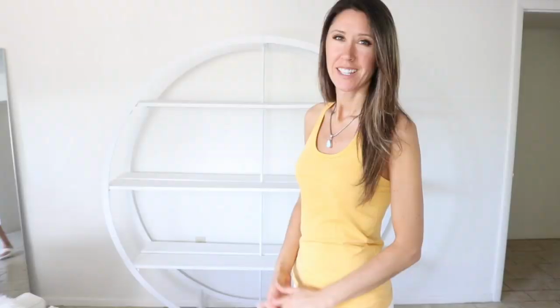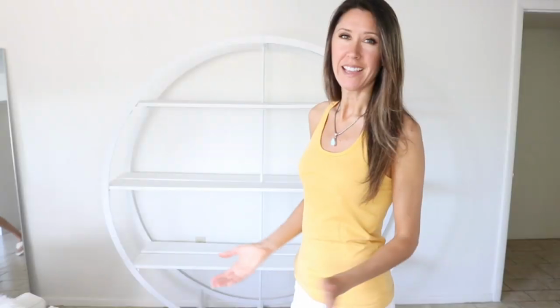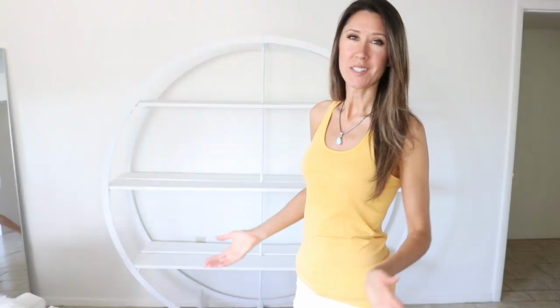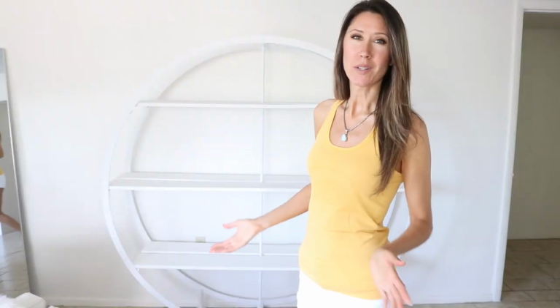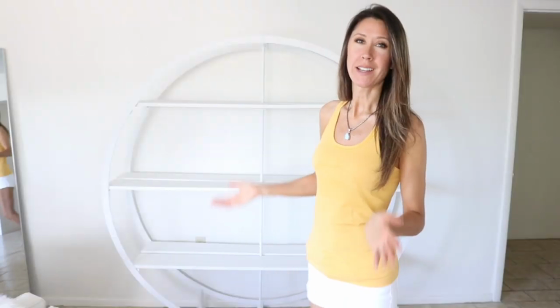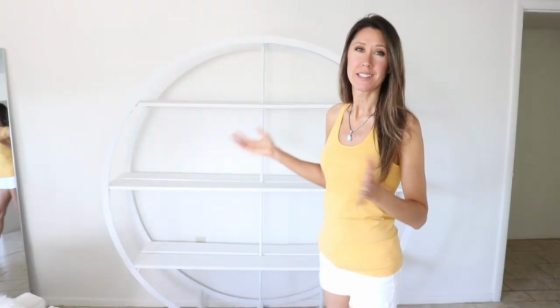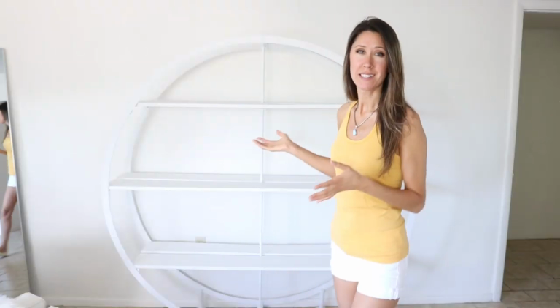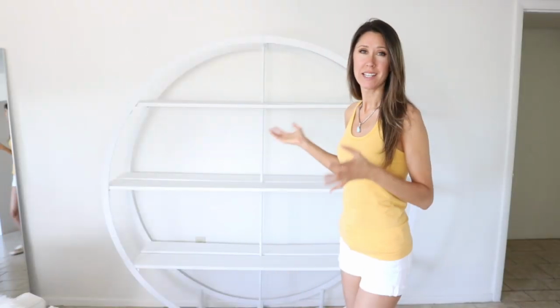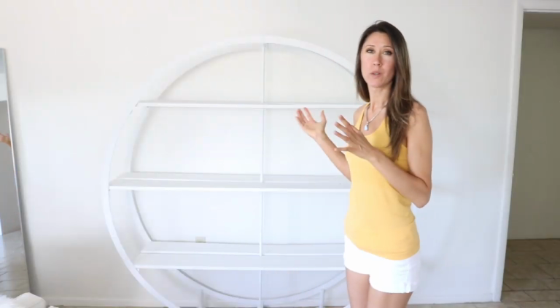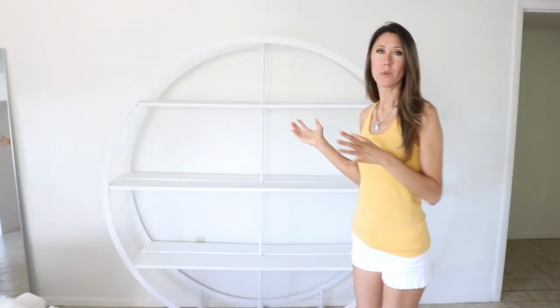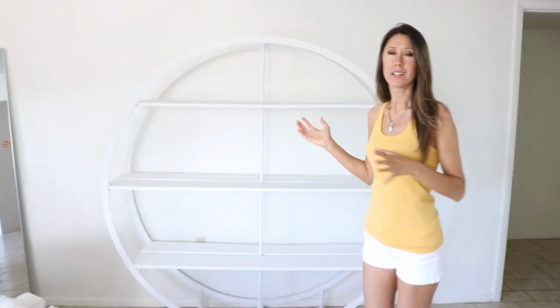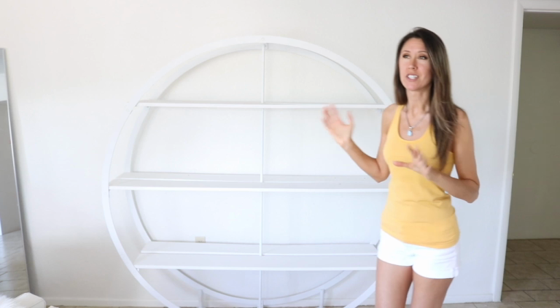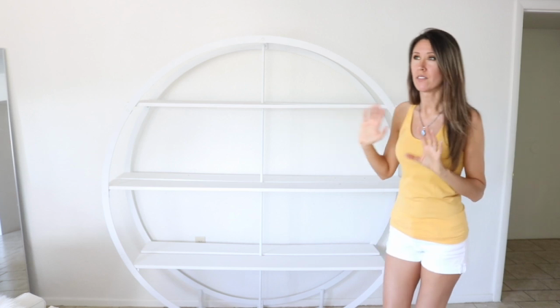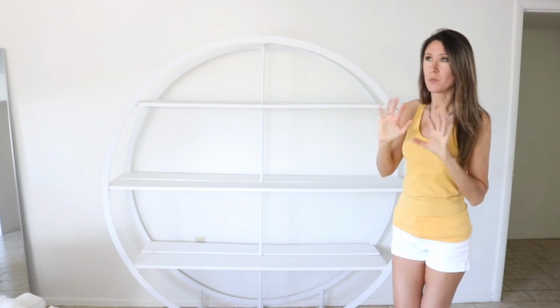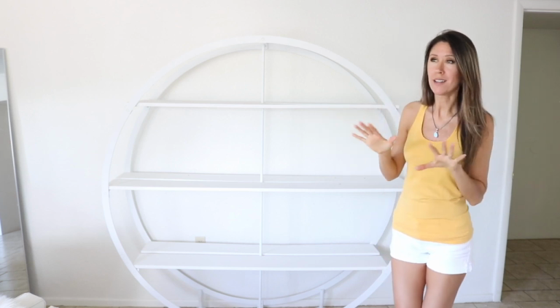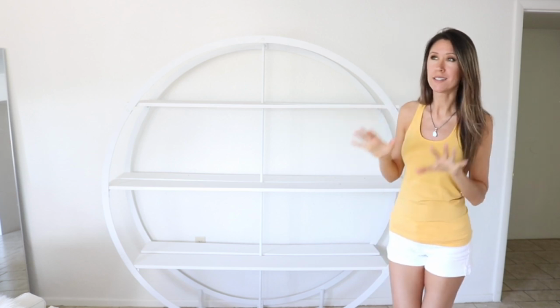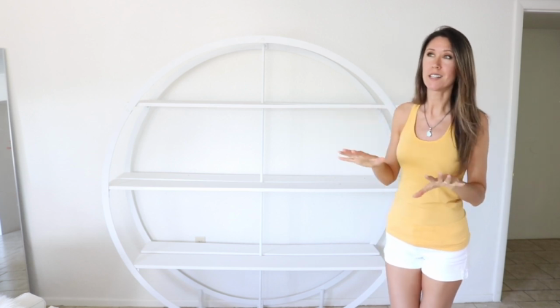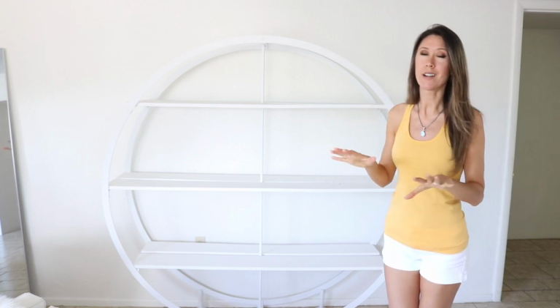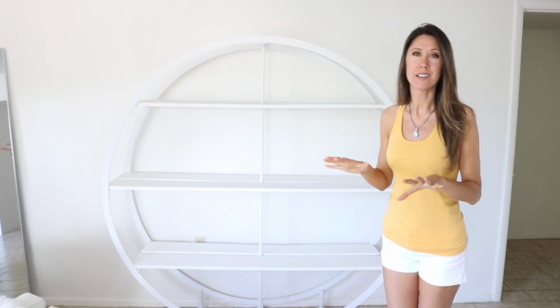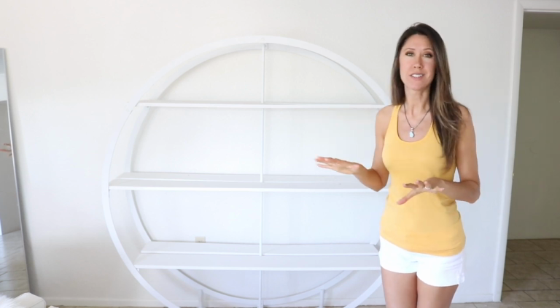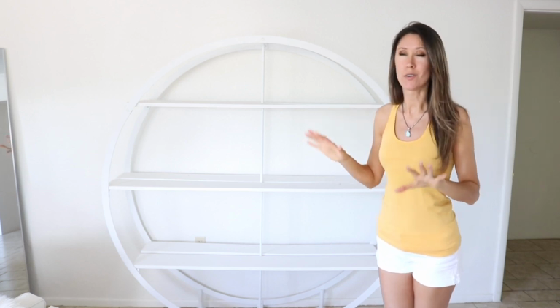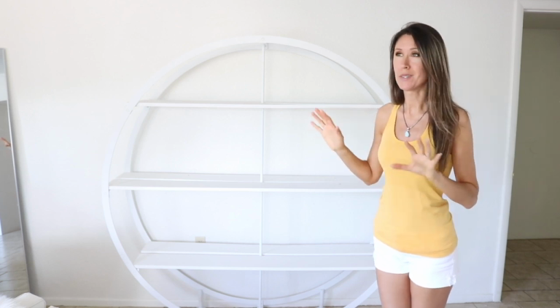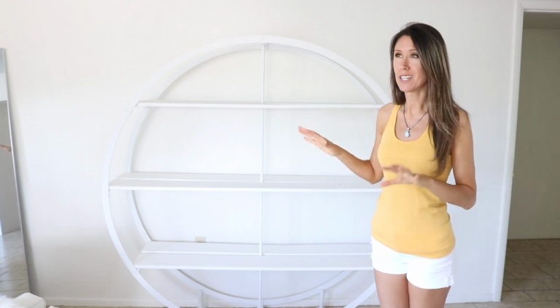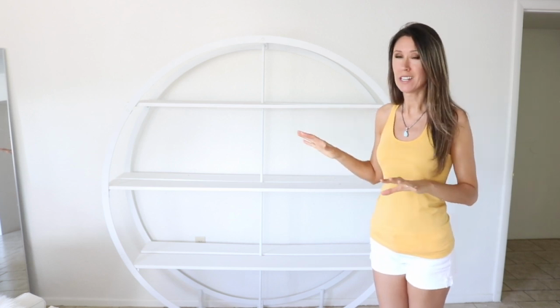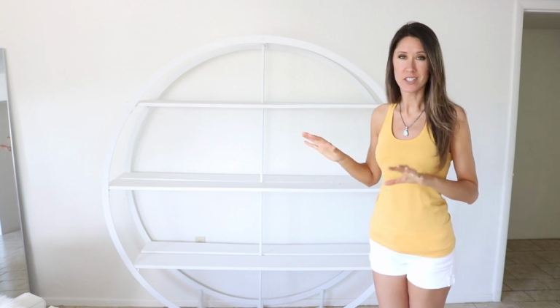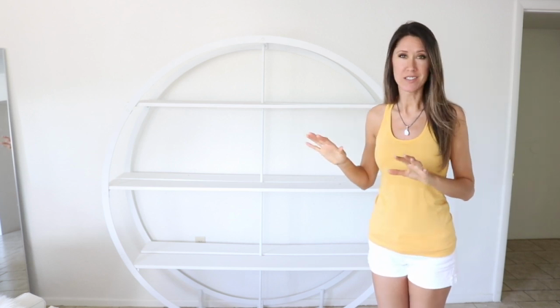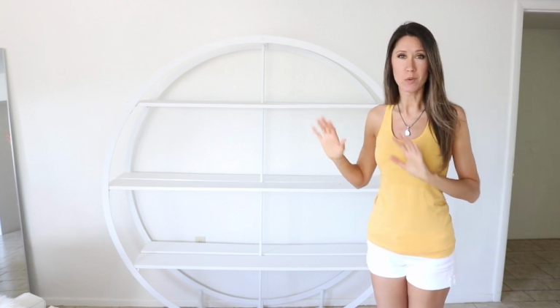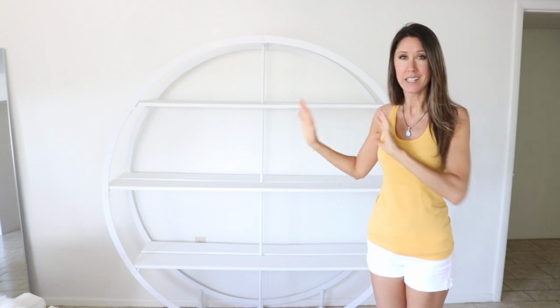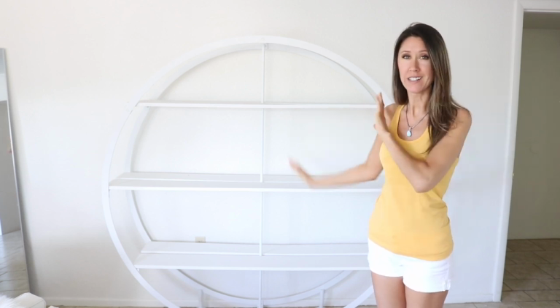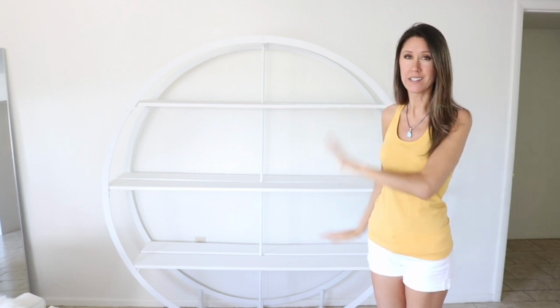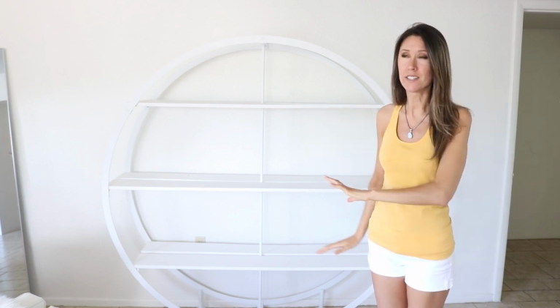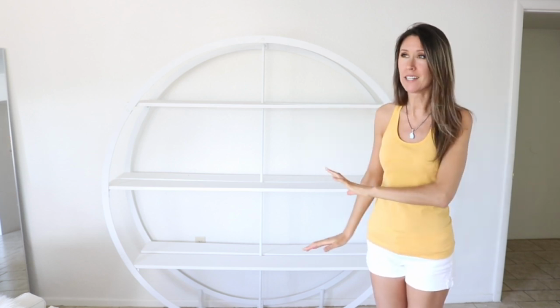Hey guys, welcome back. It's the next day. We're going to be working on the shelf. It's bright and sunny right now, so I'm going to take advantage of this morning getting this all done.